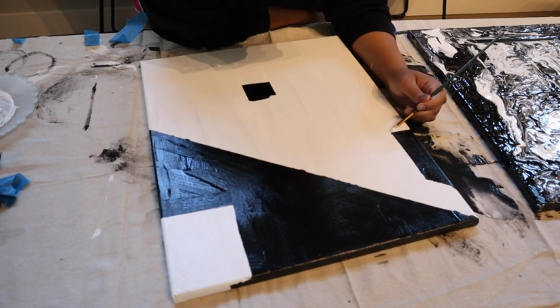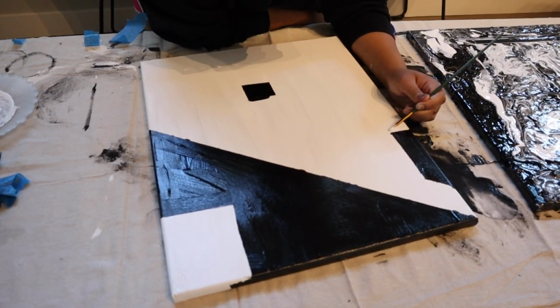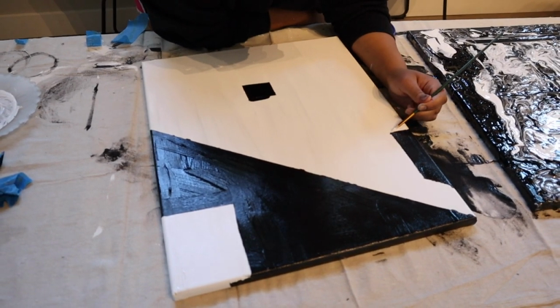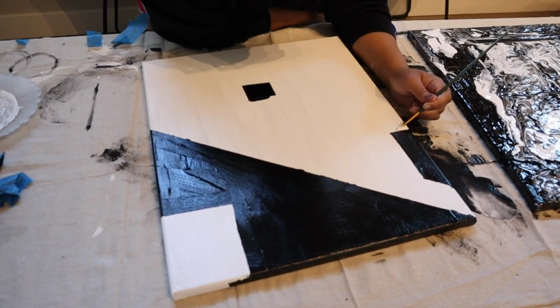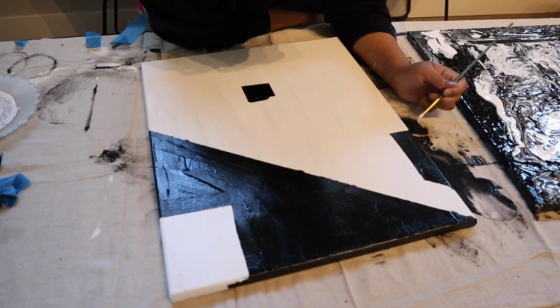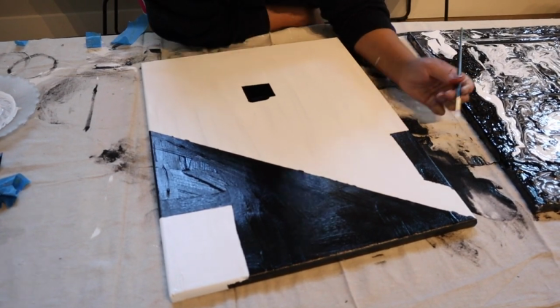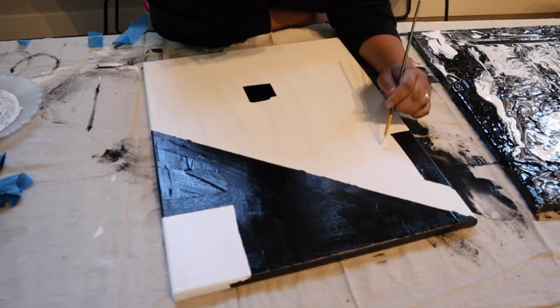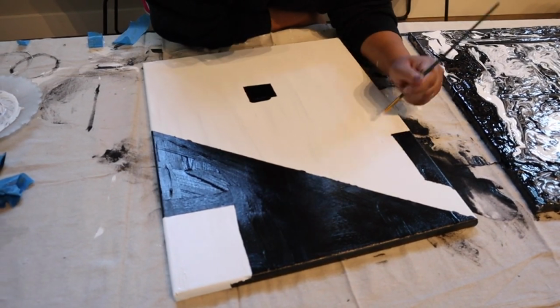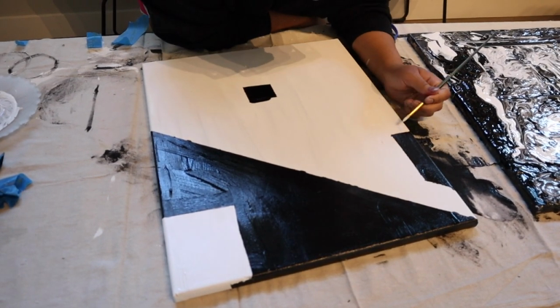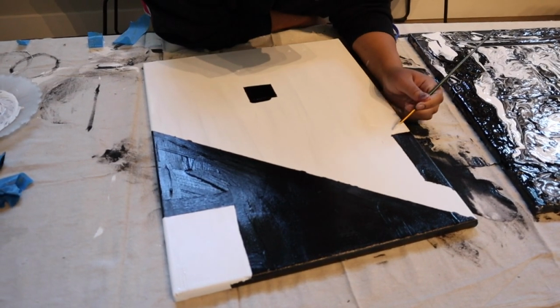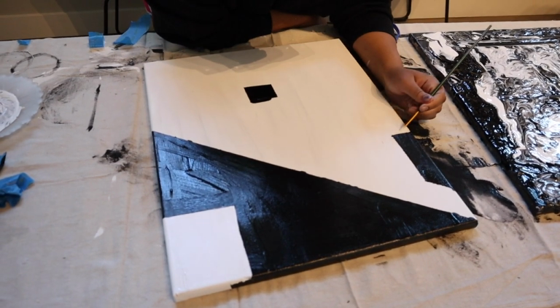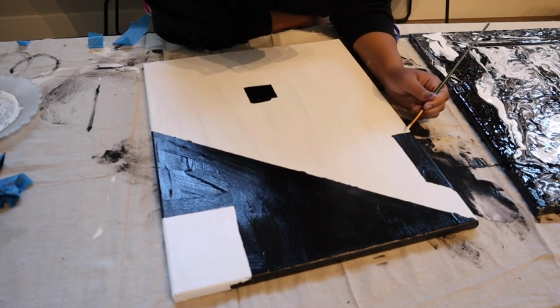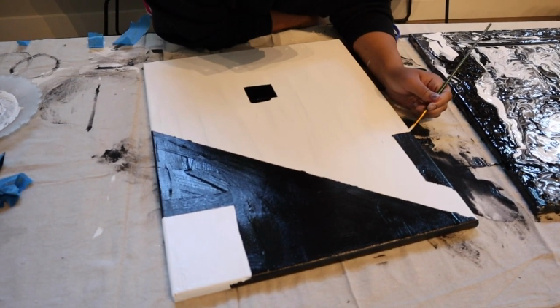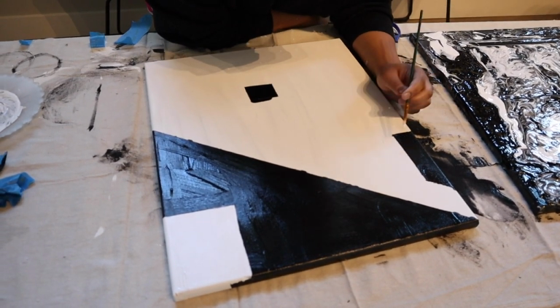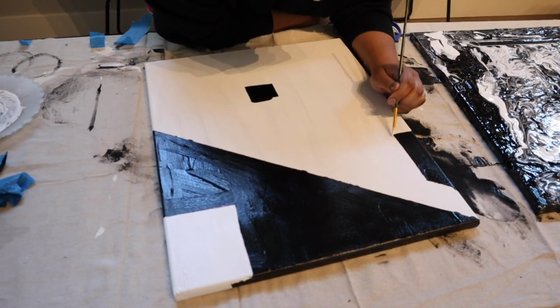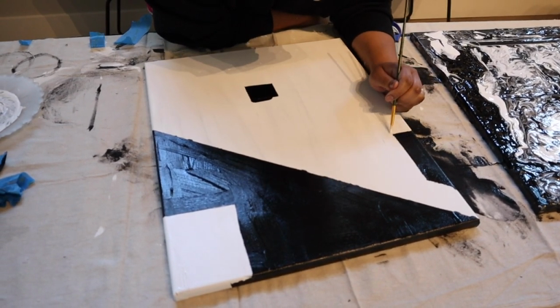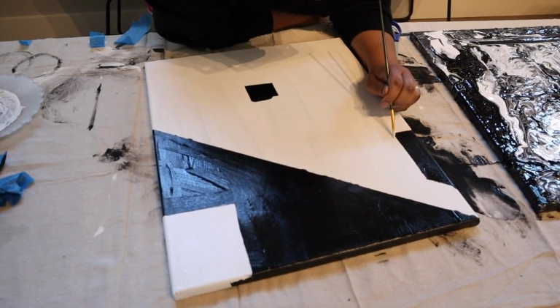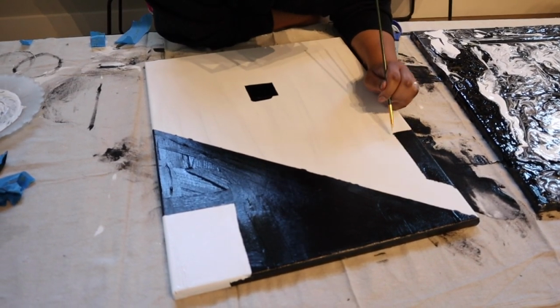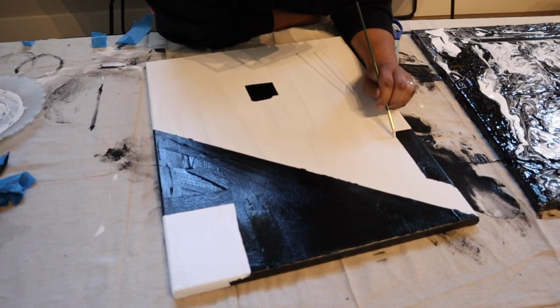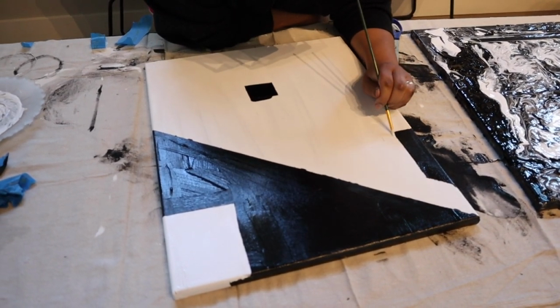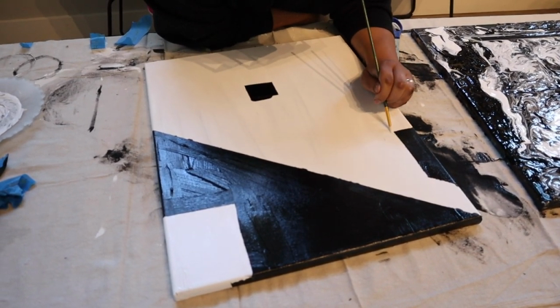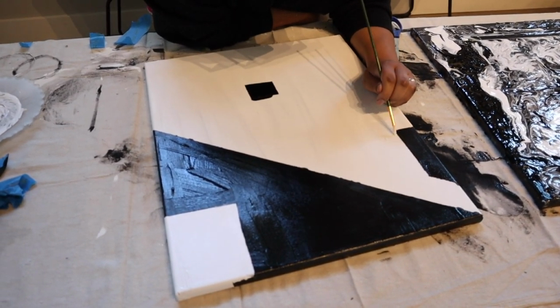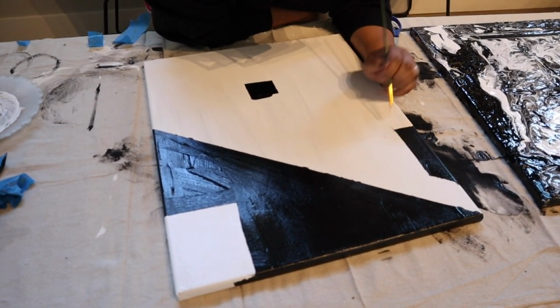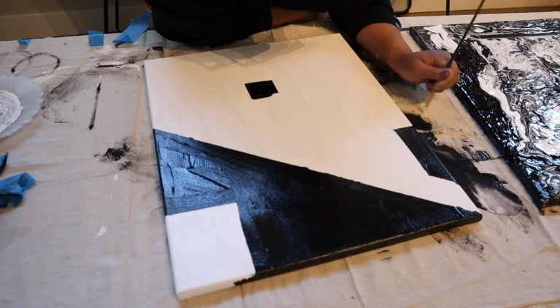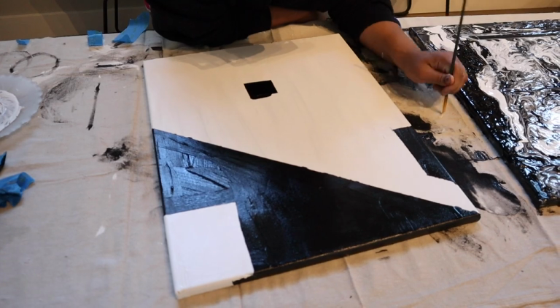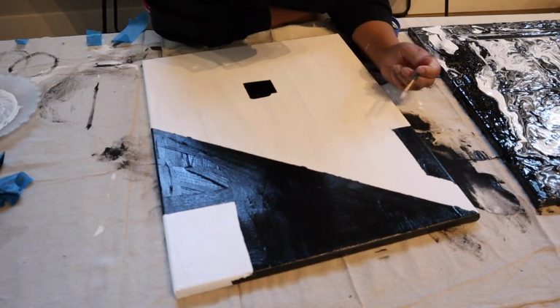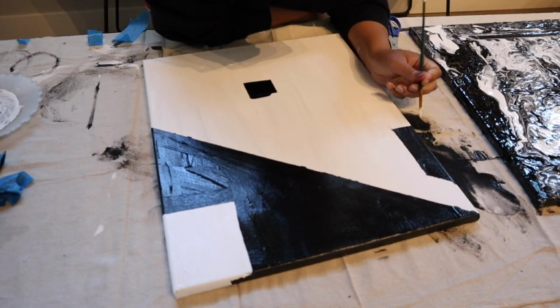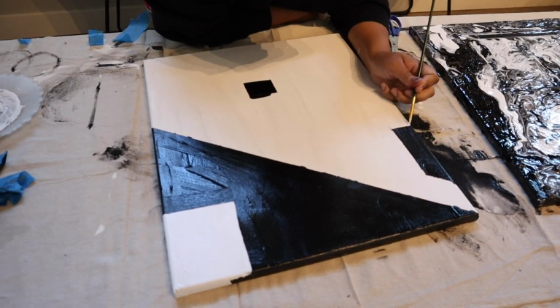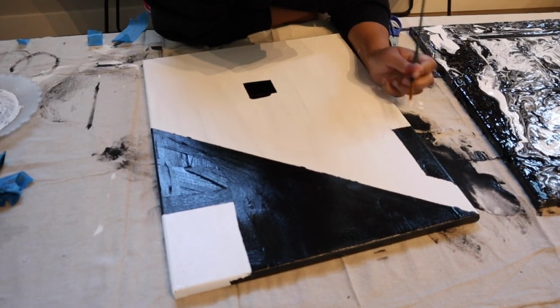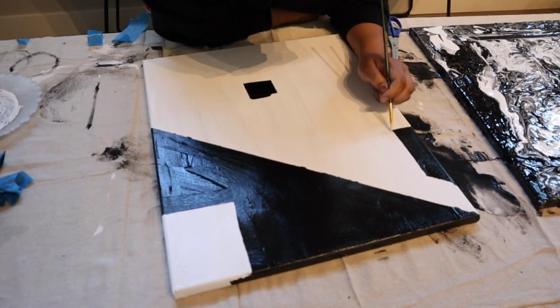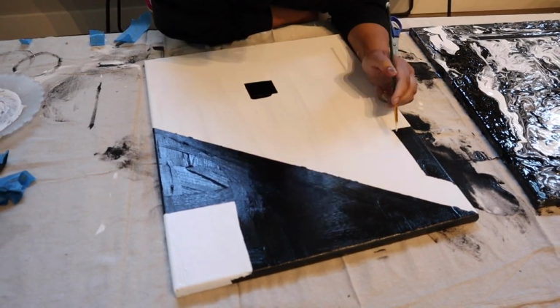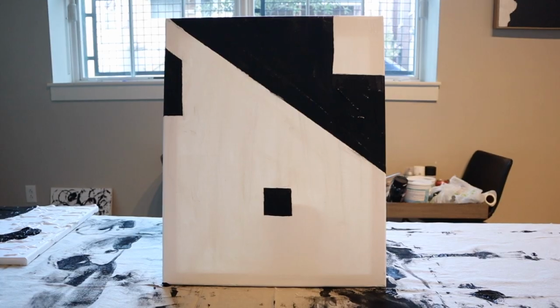Now I'm going in with a tiny brush and some white paint — or whatever your base color is — and cleaning up my lines. In my opinion, this part really makes or breaks your piece, so really take the time to clean up the lines well.